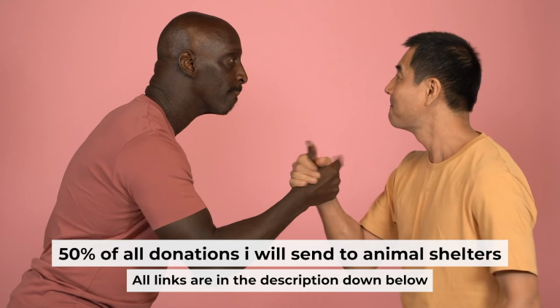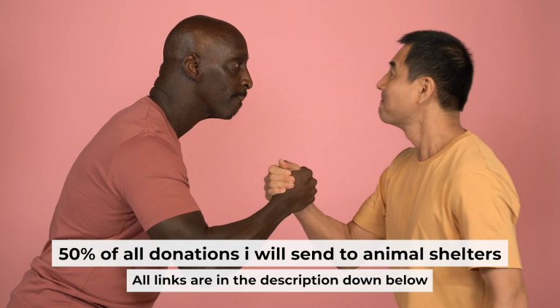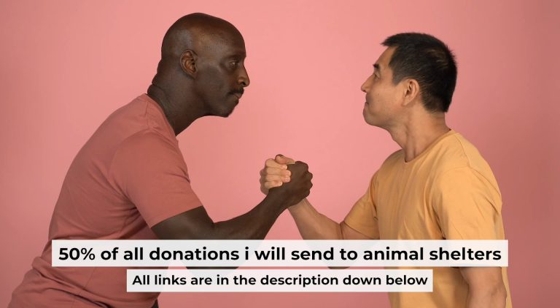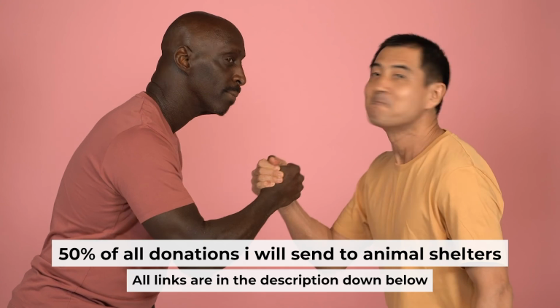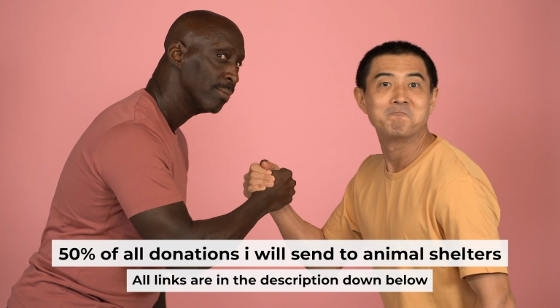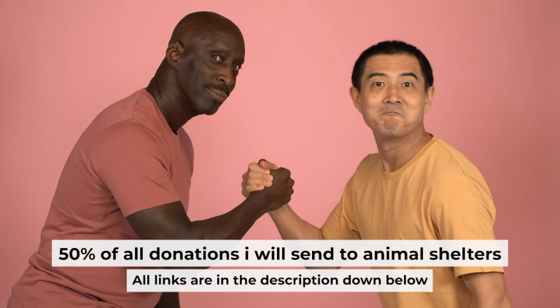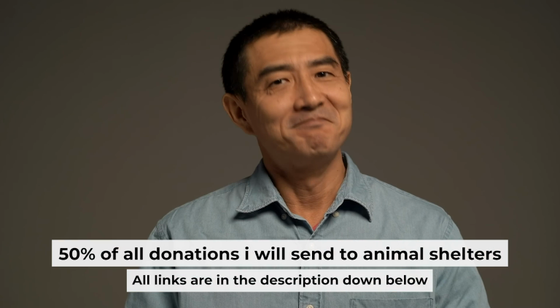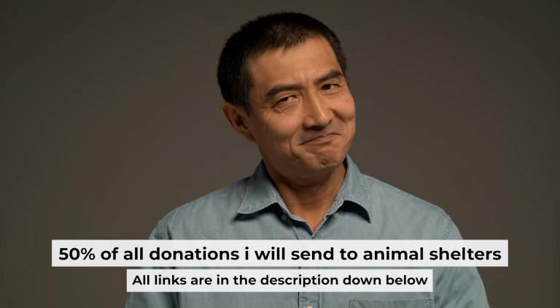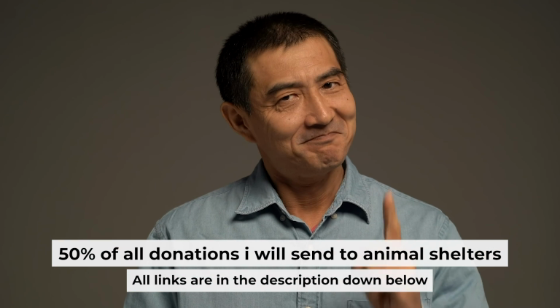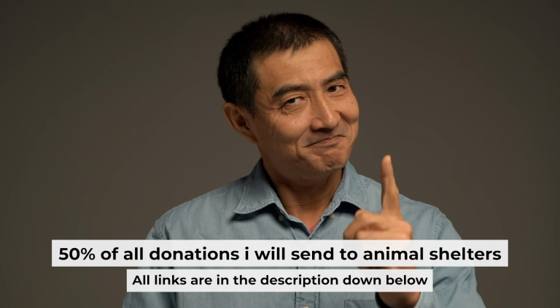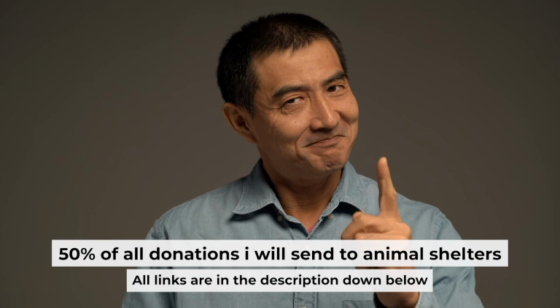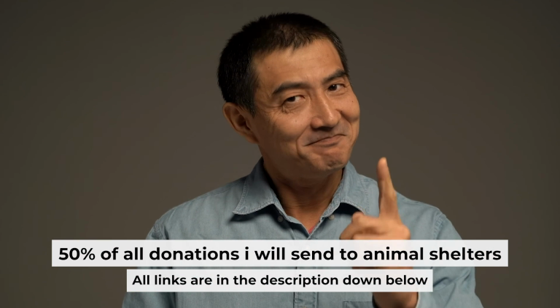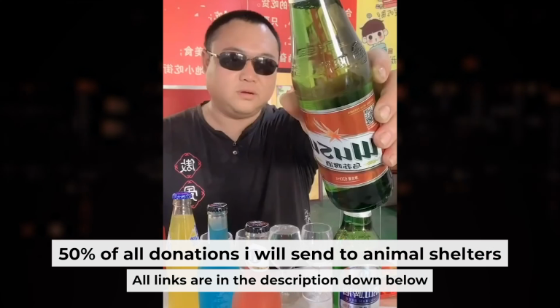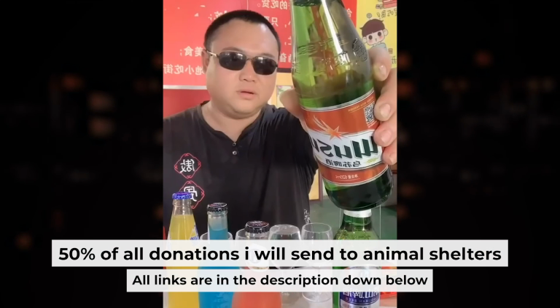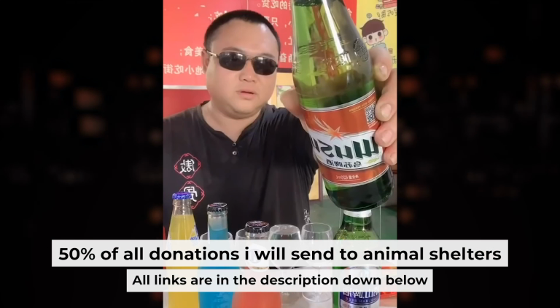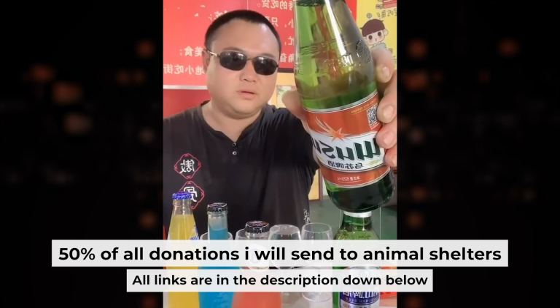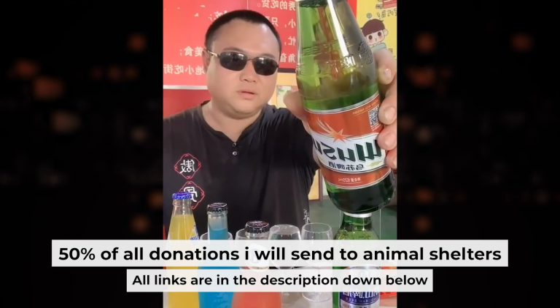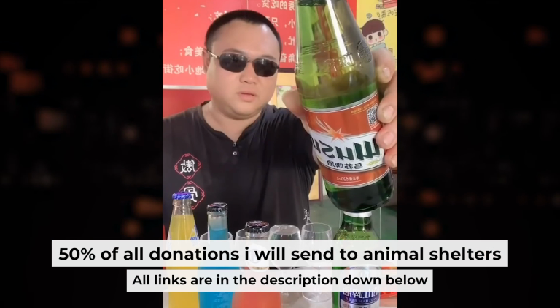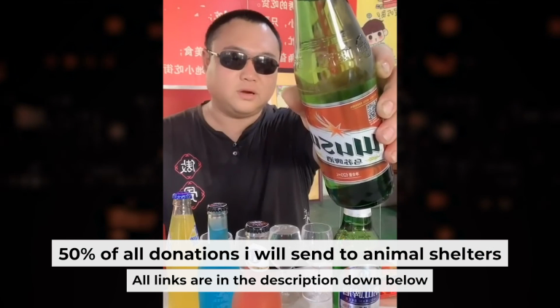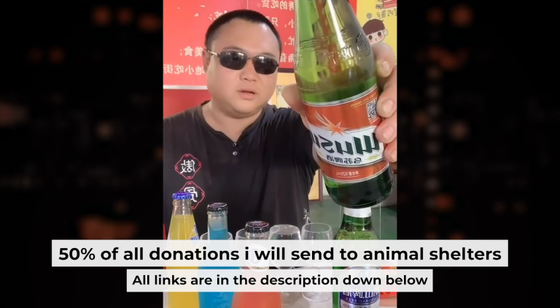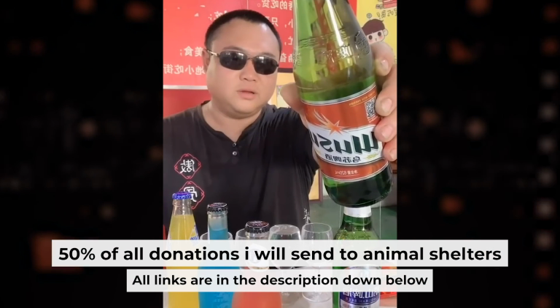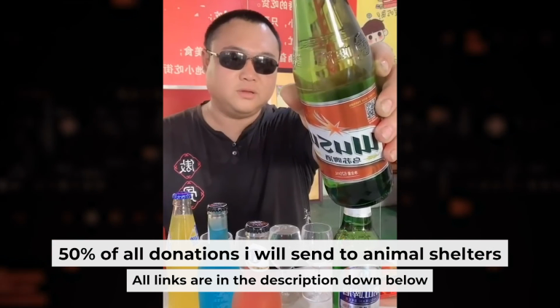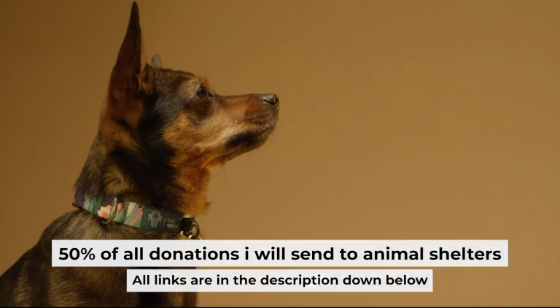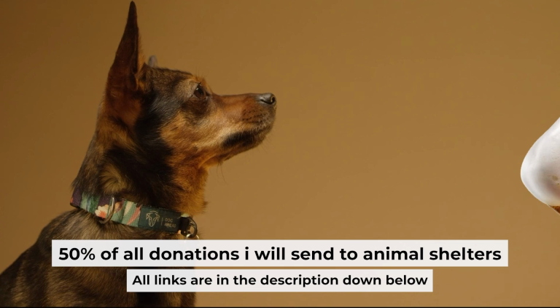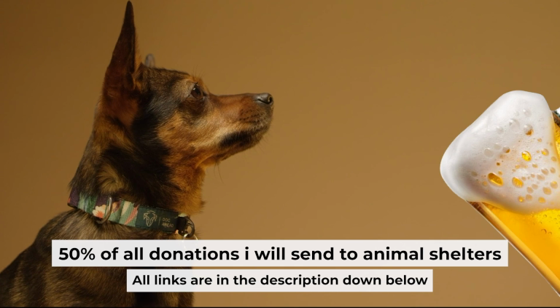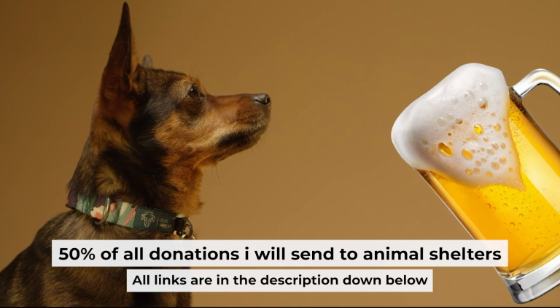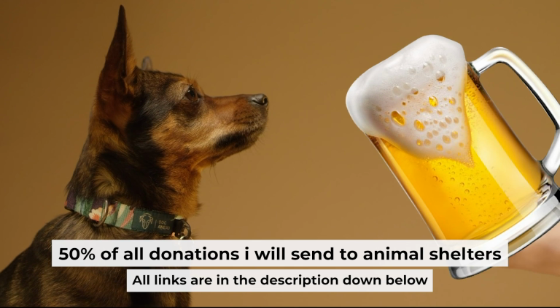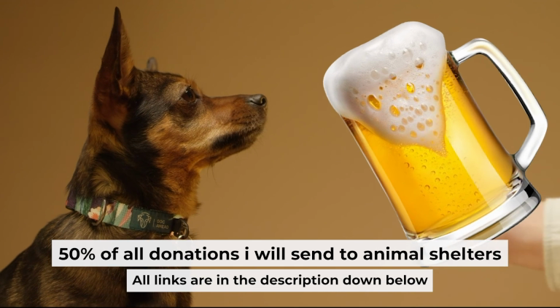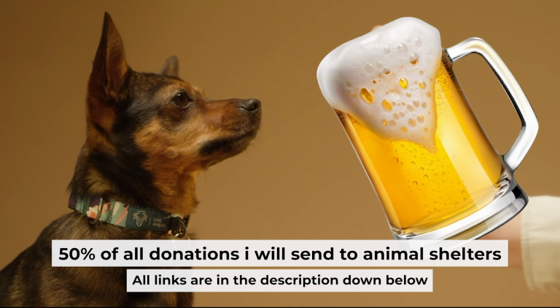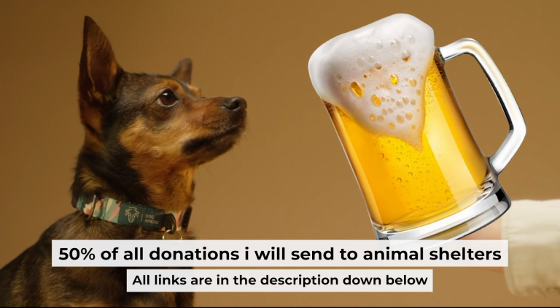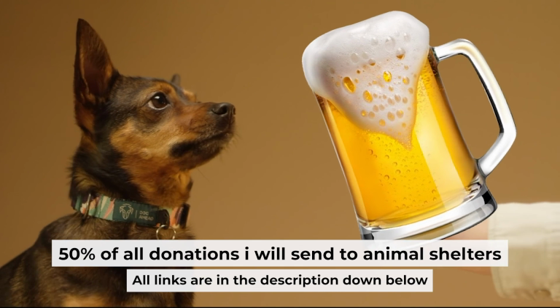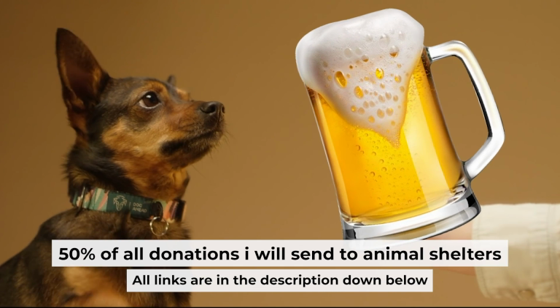That's all. If my video was useful, please support my work — you can buy me a coffee. Half of all coffees I send to animal shelters. All details are in the description down below.